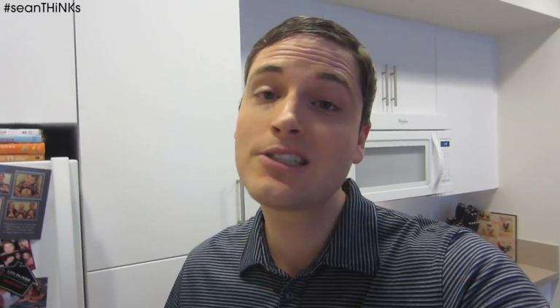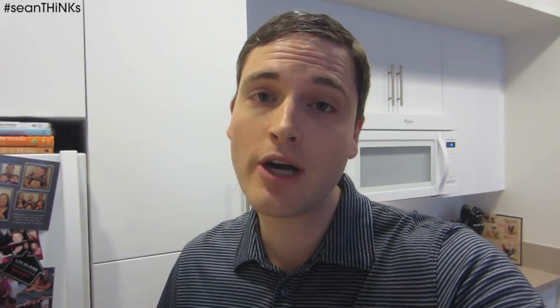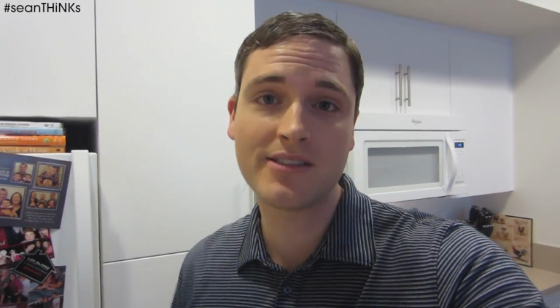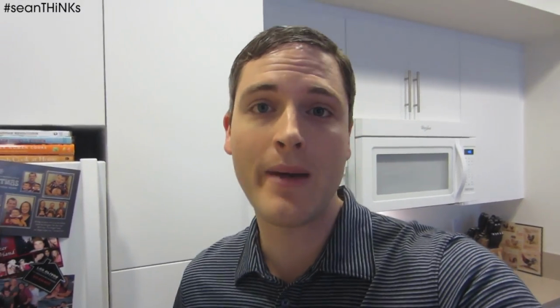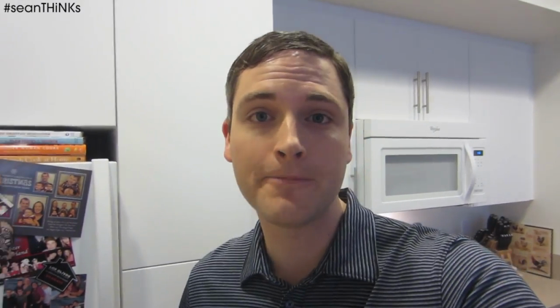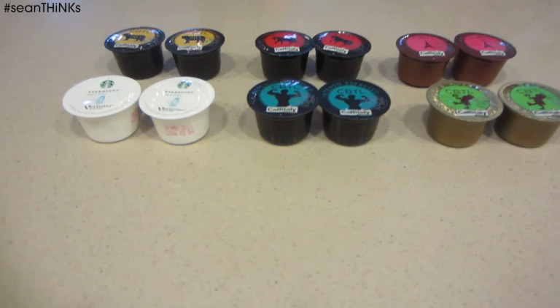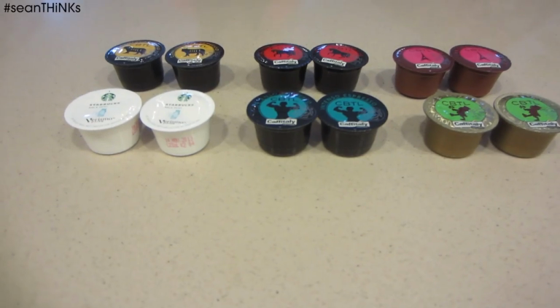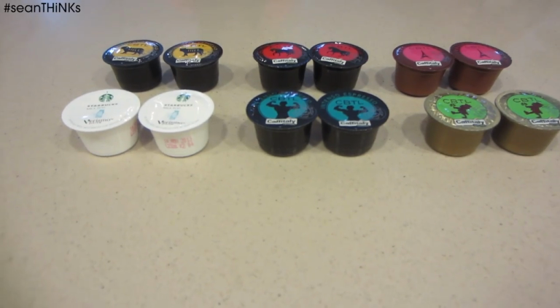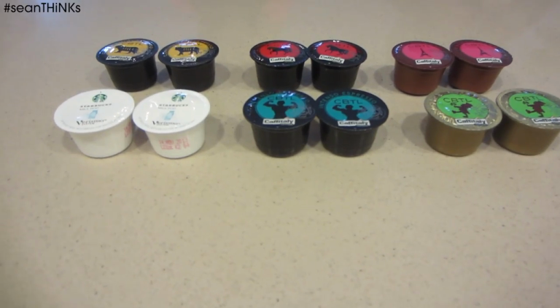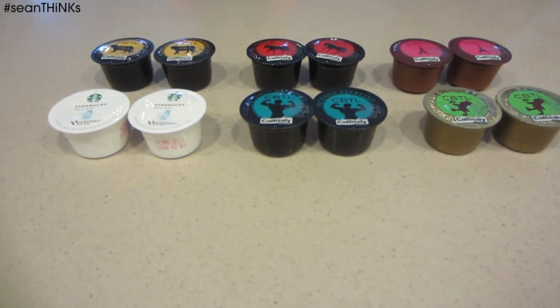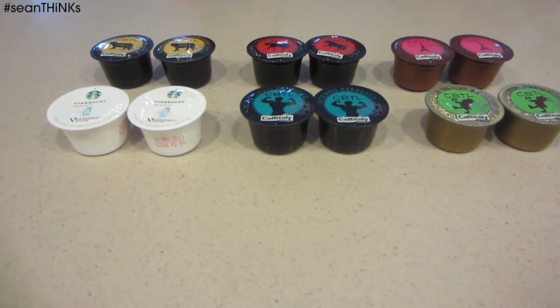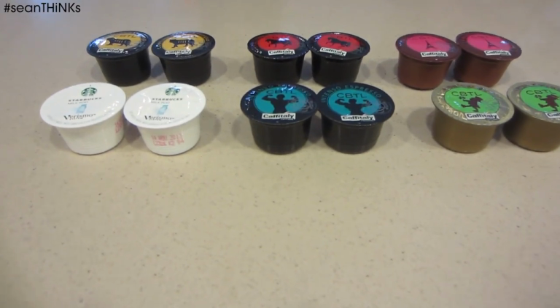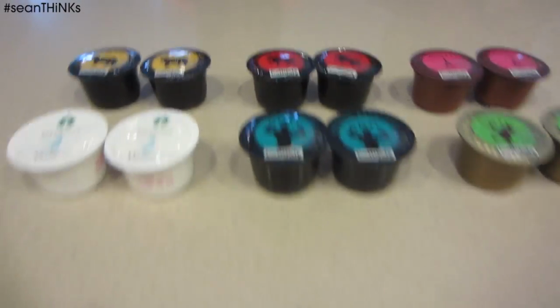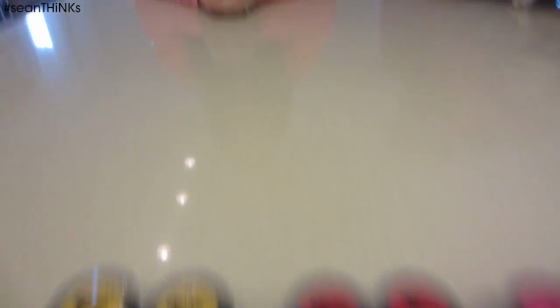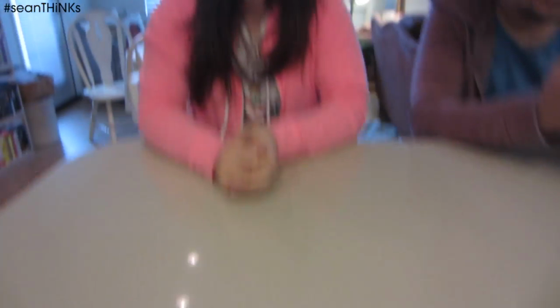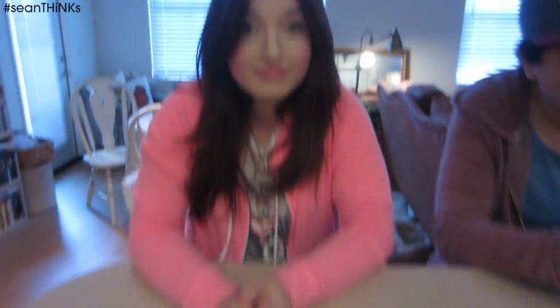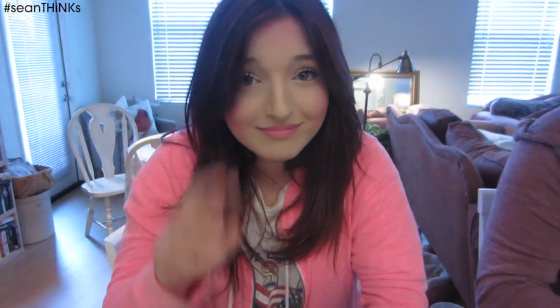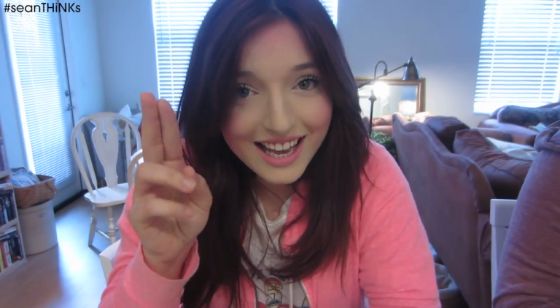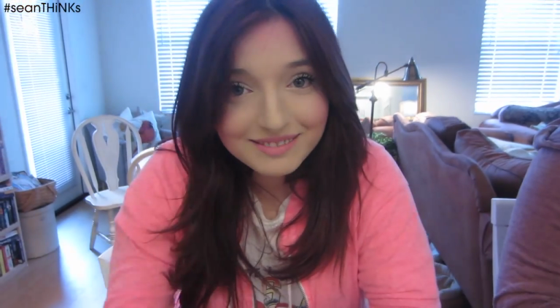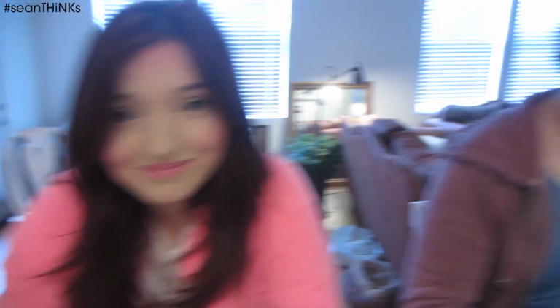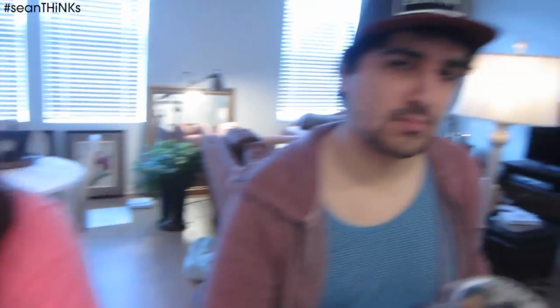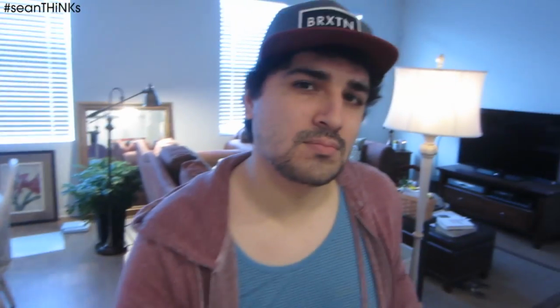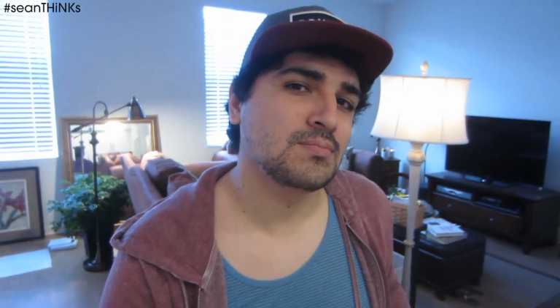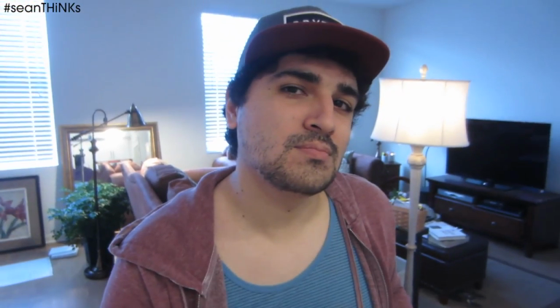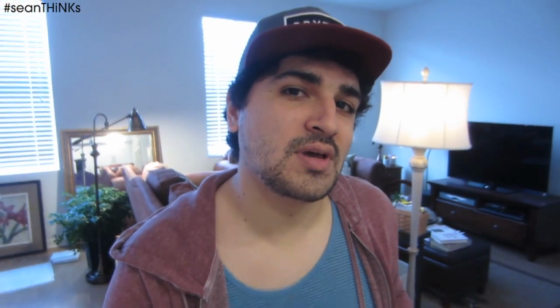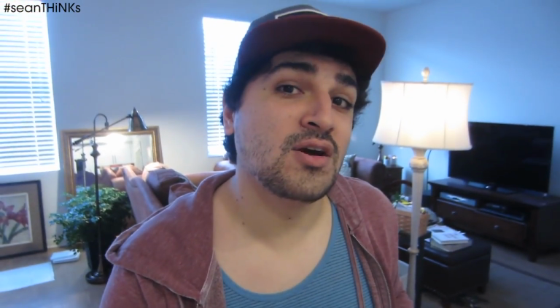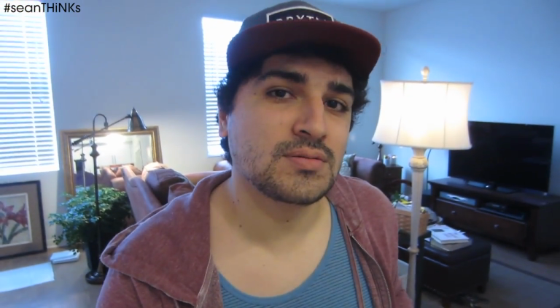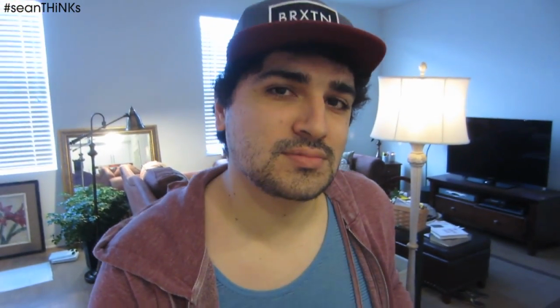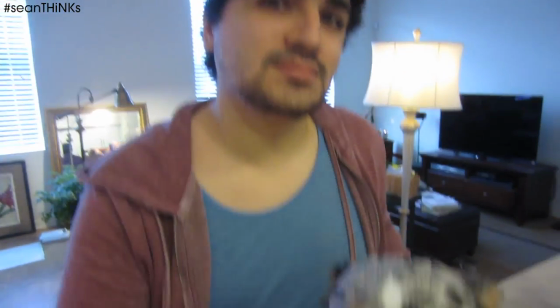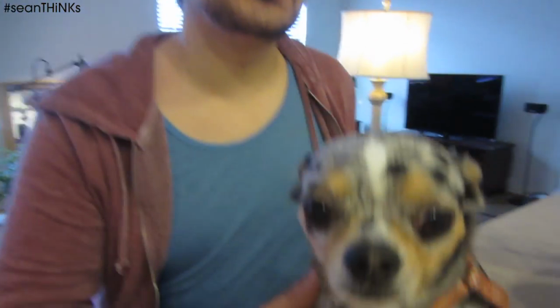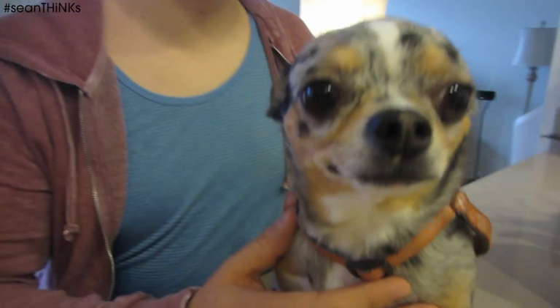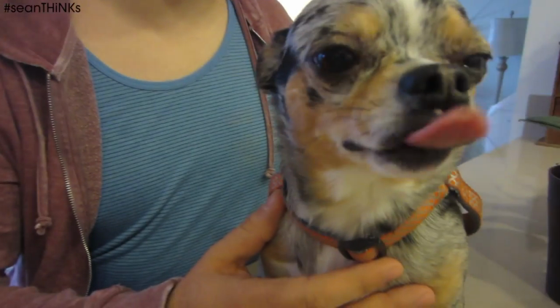Let's try some out. Our coffee samplers today are Abby, Miguel, and Rosie.